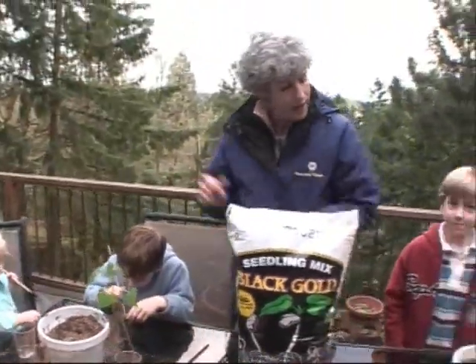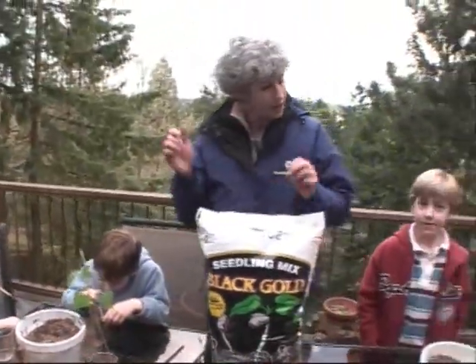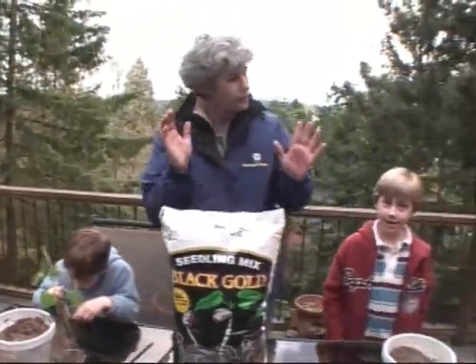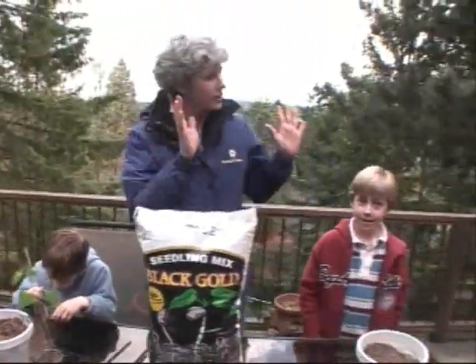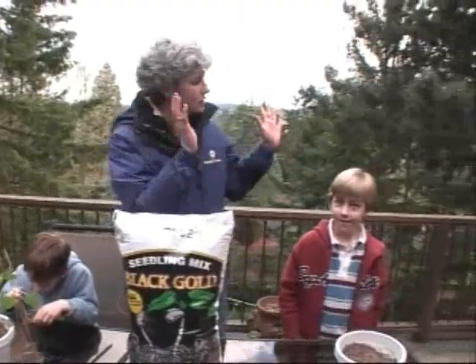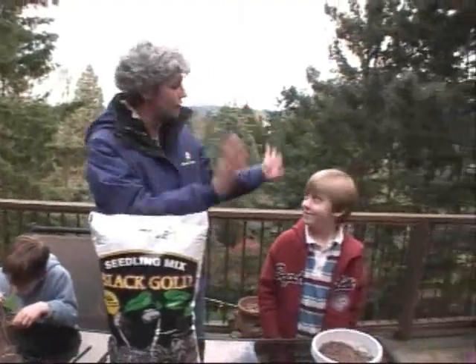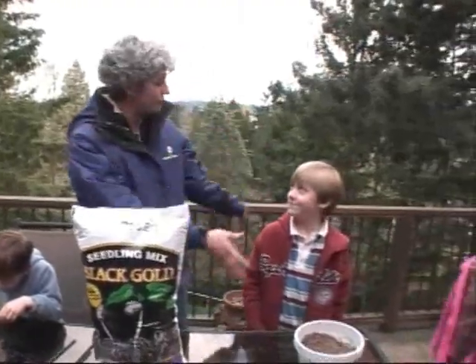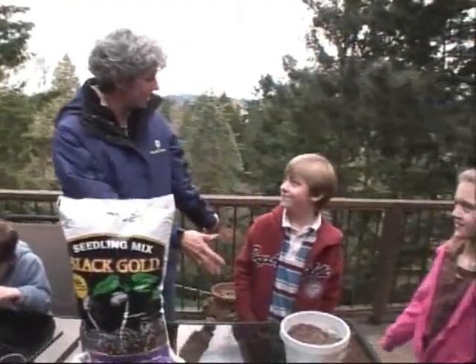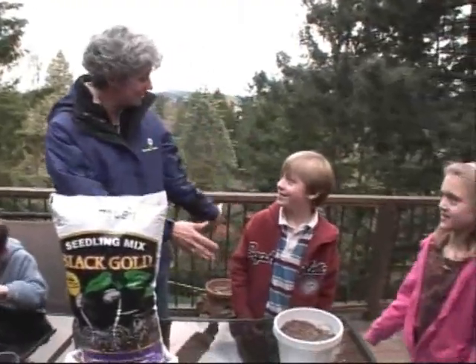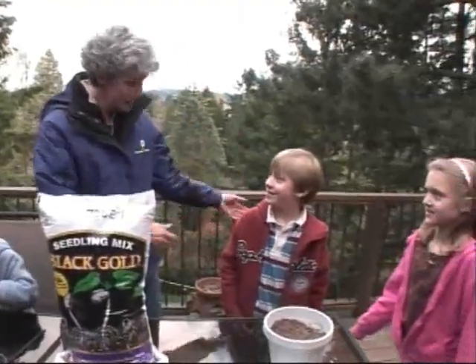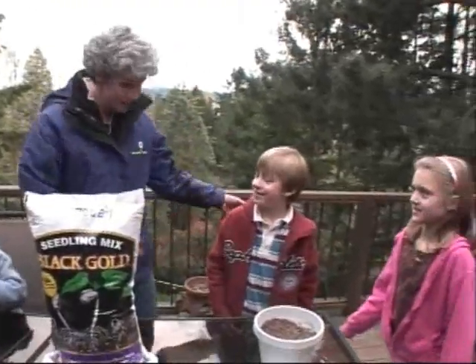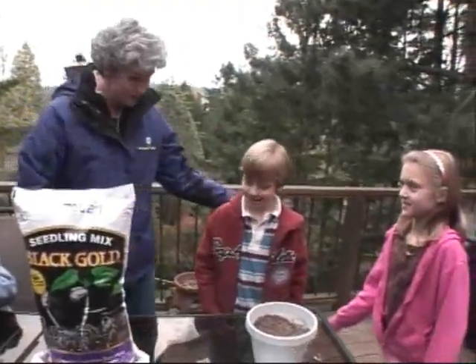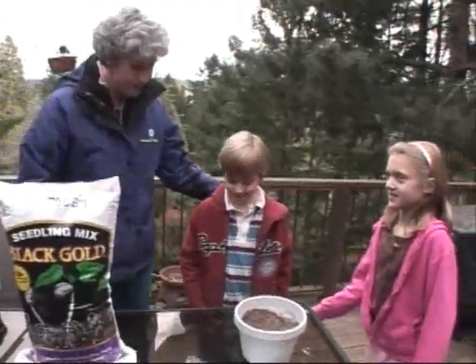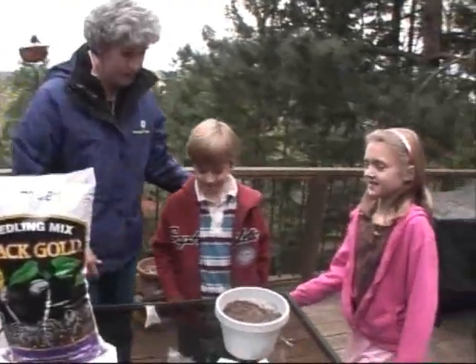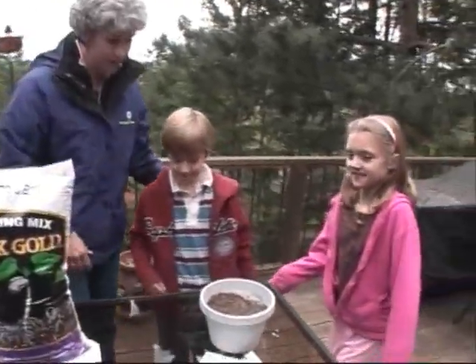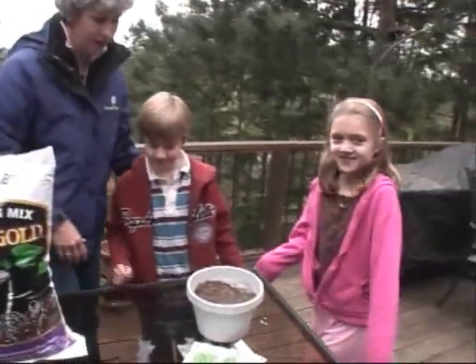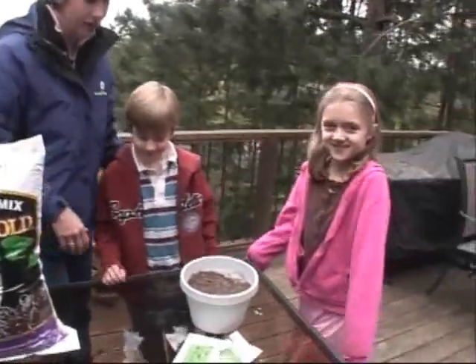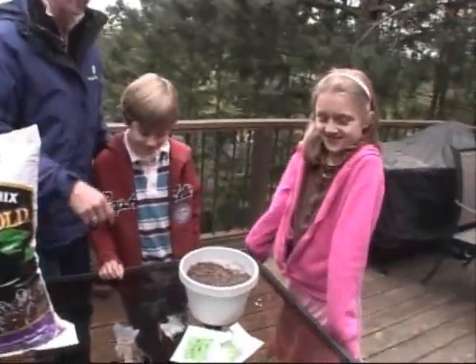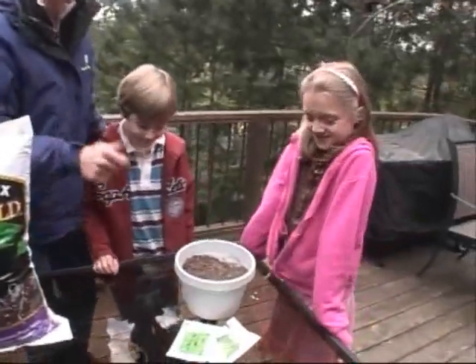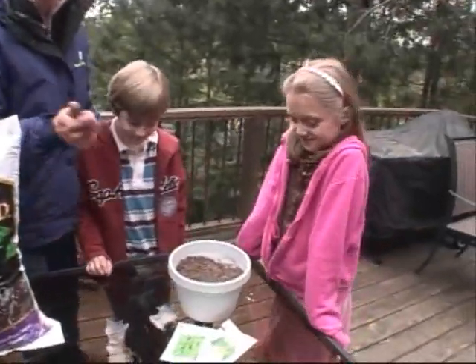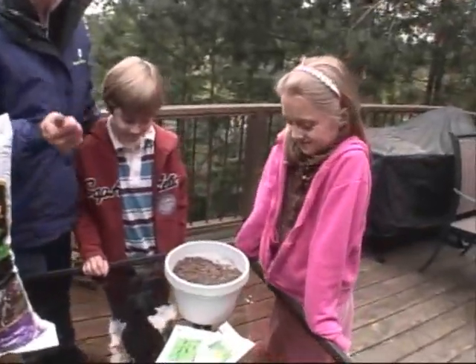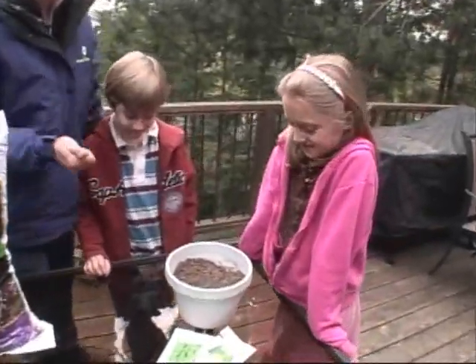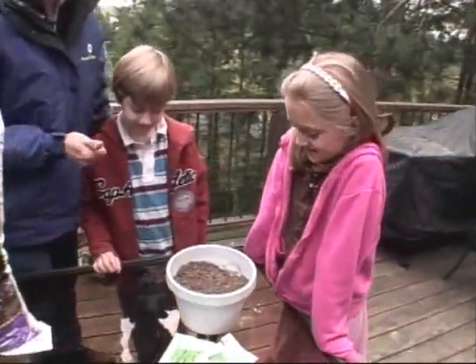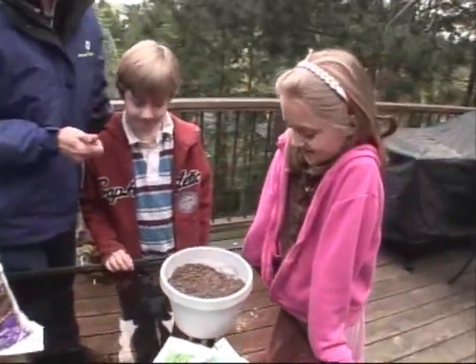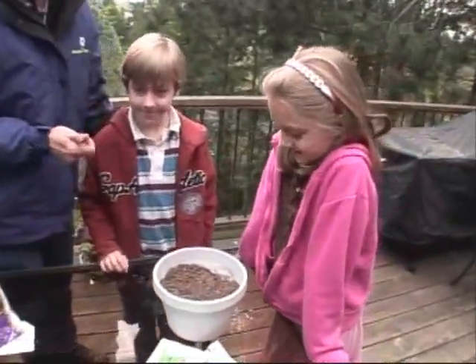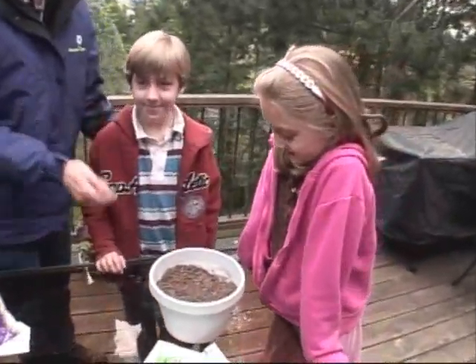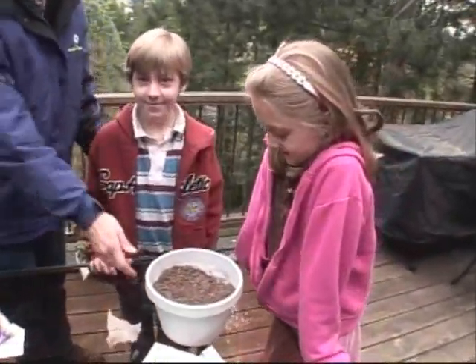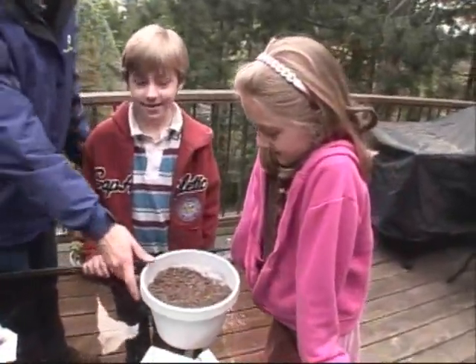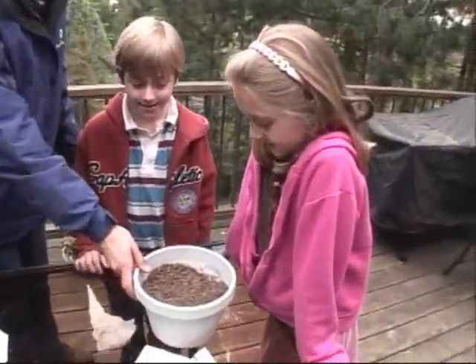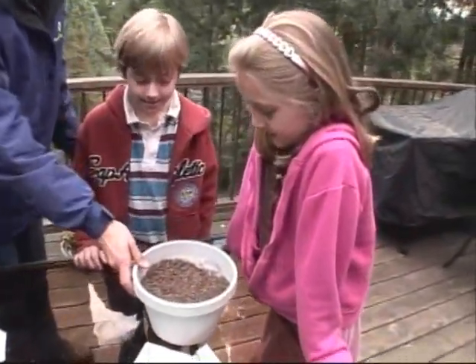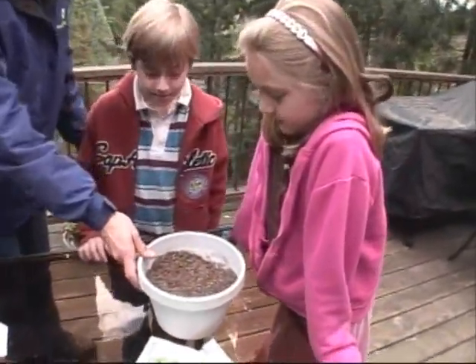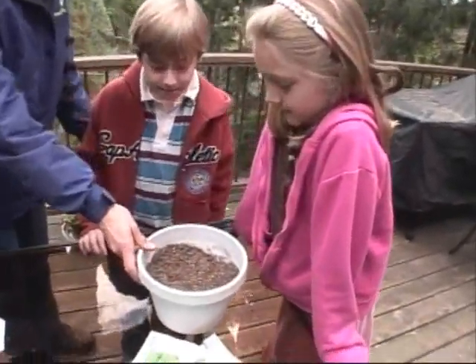We have Sophia and Peter over here and they're going to show you how to plant some seeds in a bigger pot.